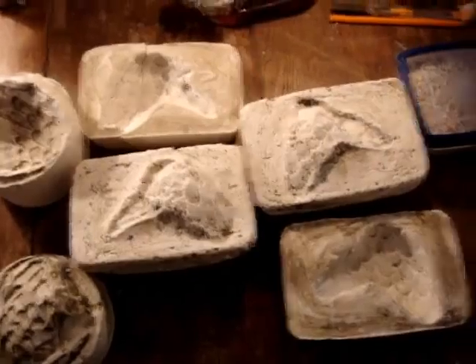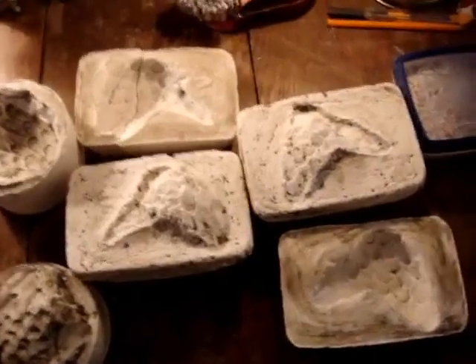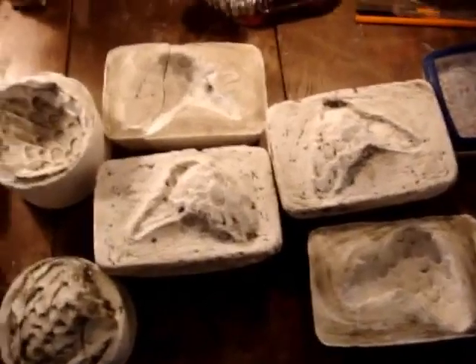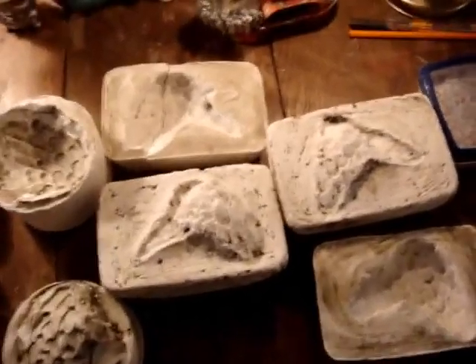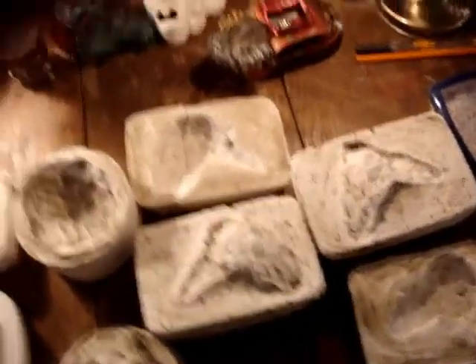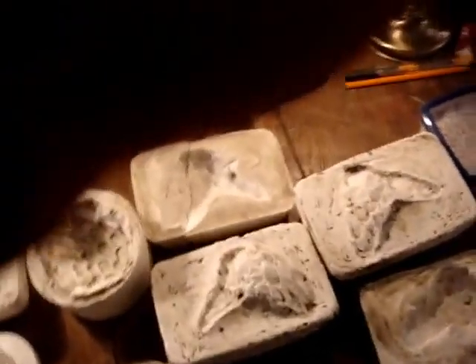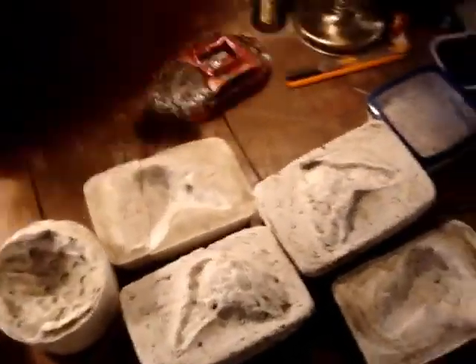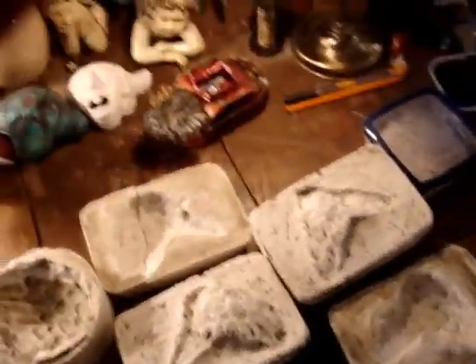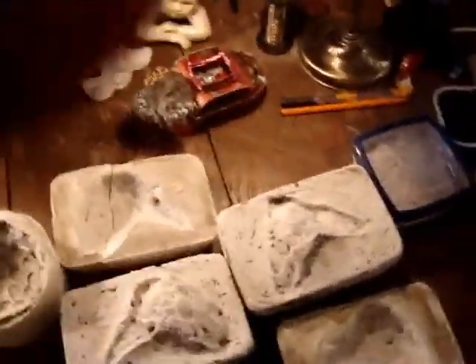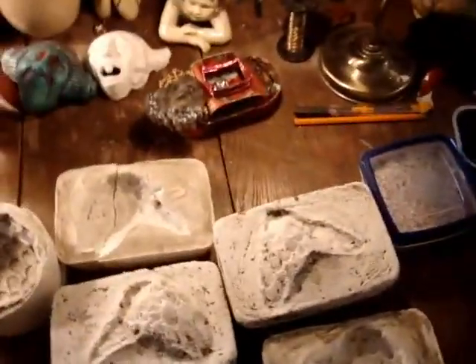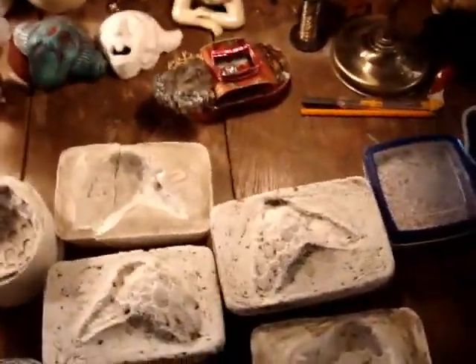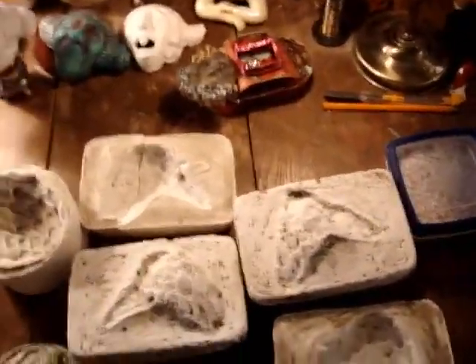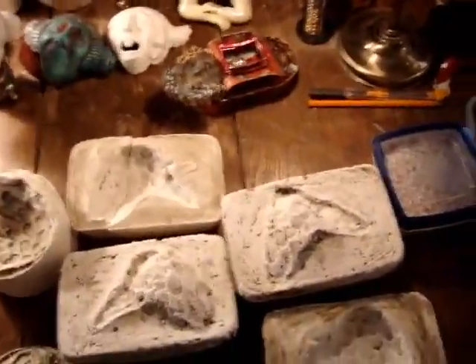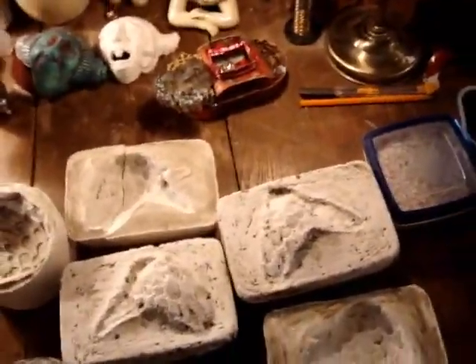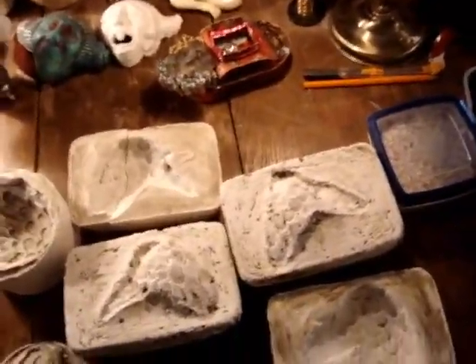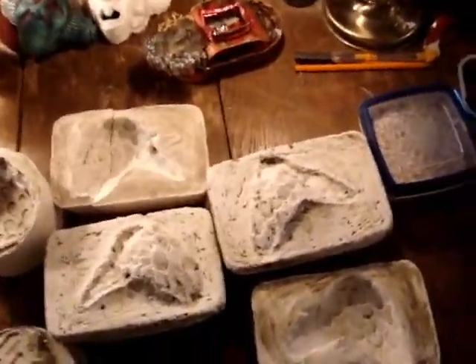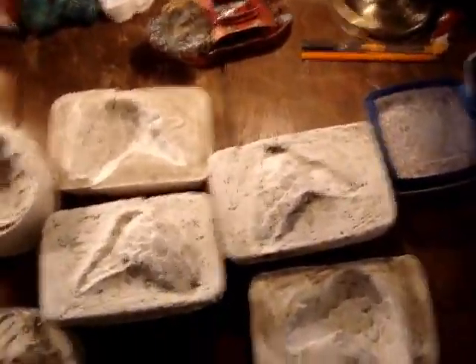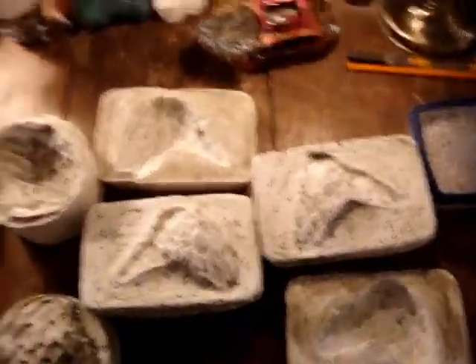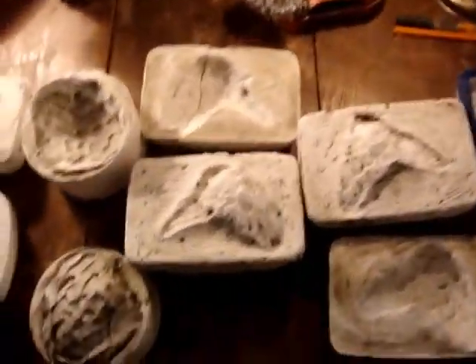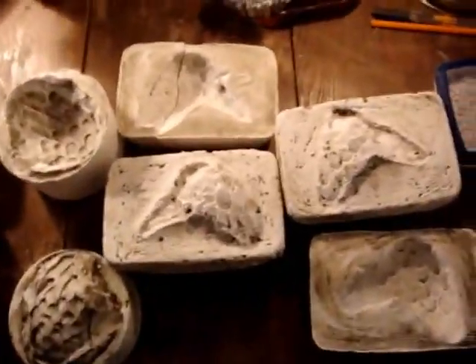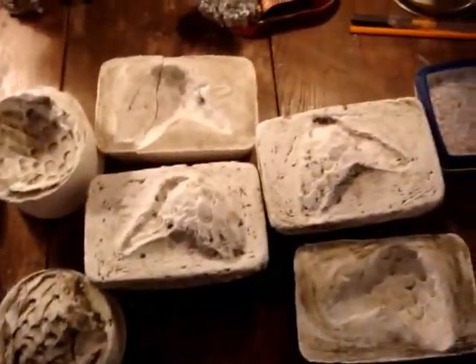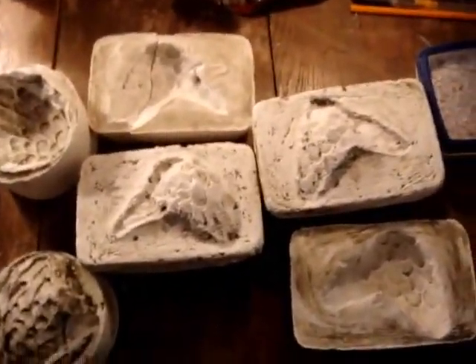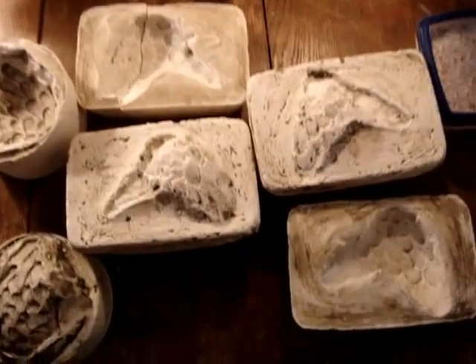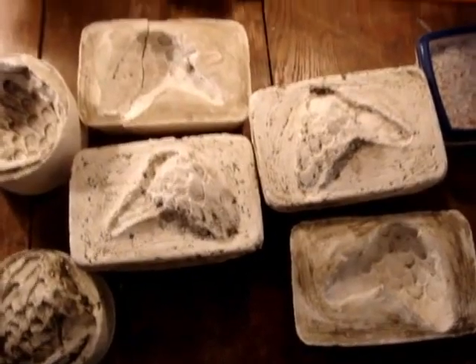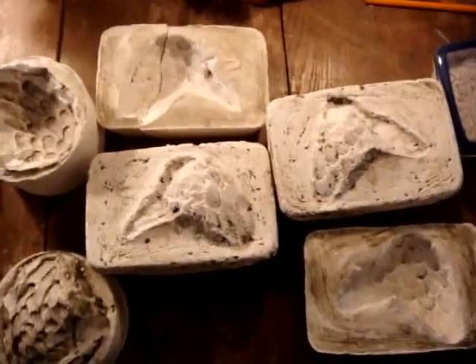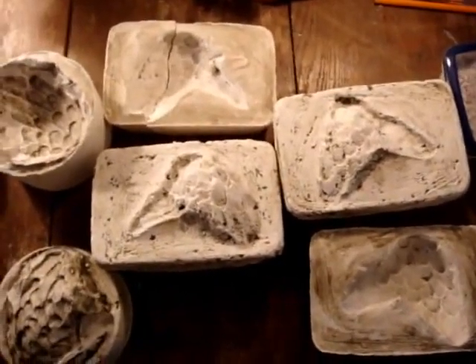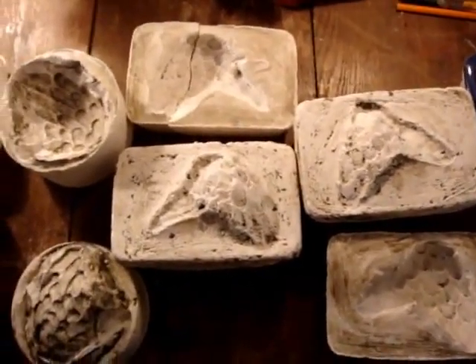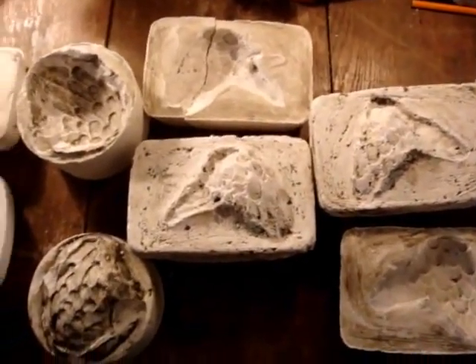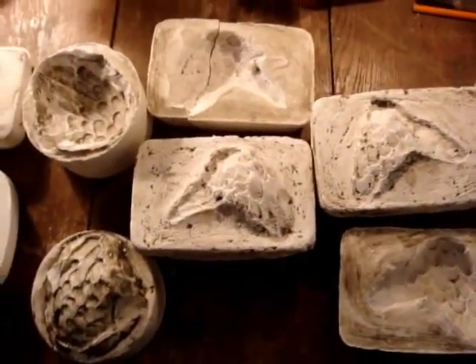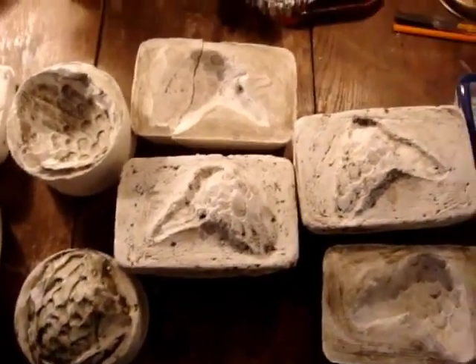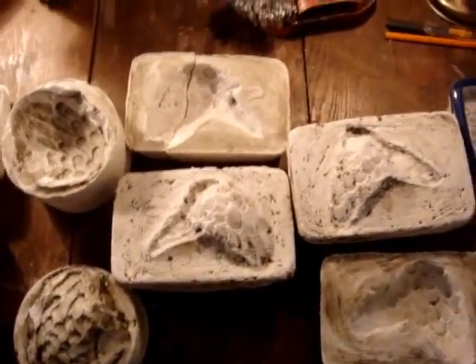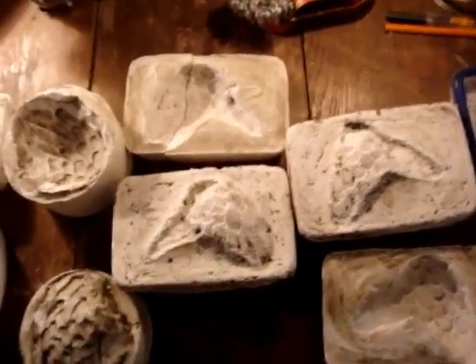Hey guys, well before I show you what I've been doing with my face masks, I'll just show you all the moulds that I made.